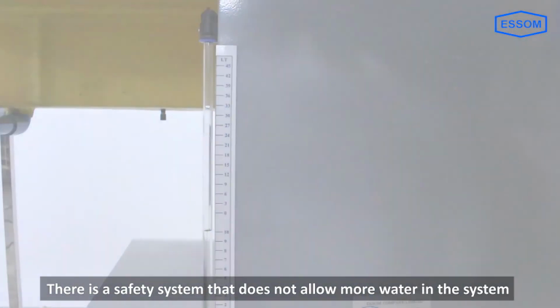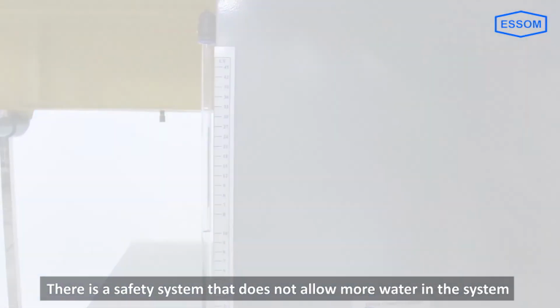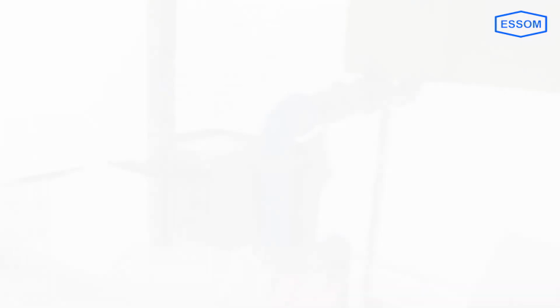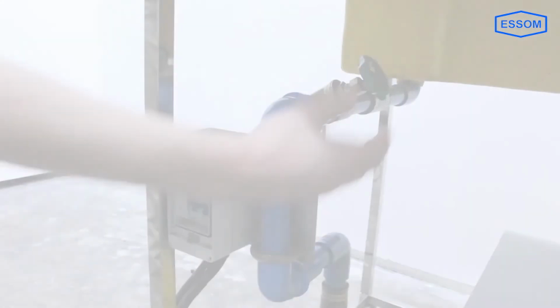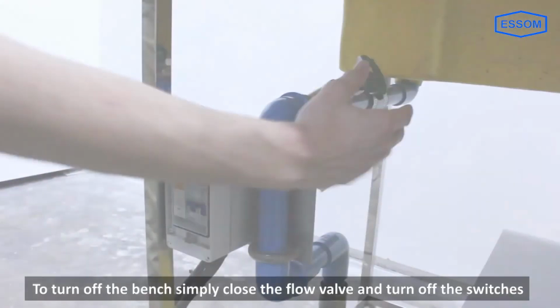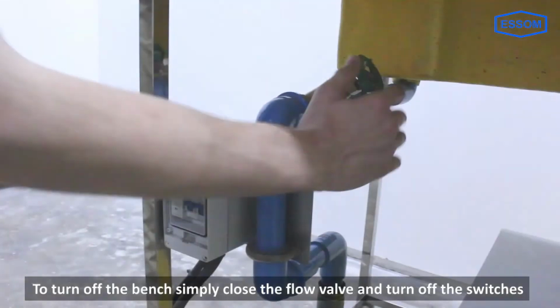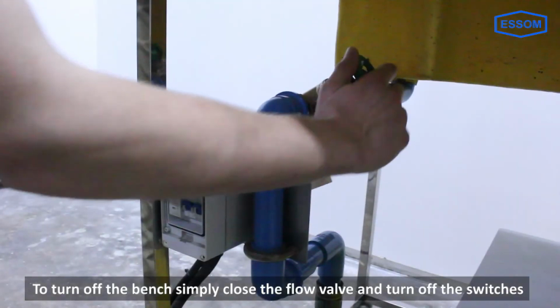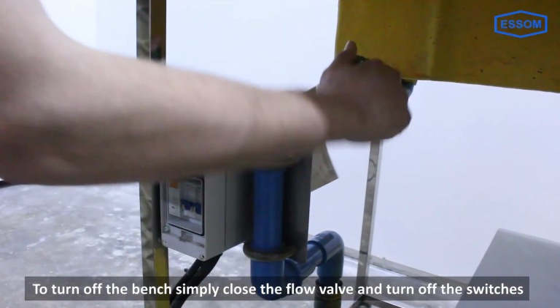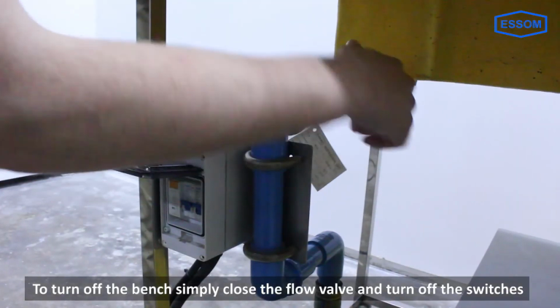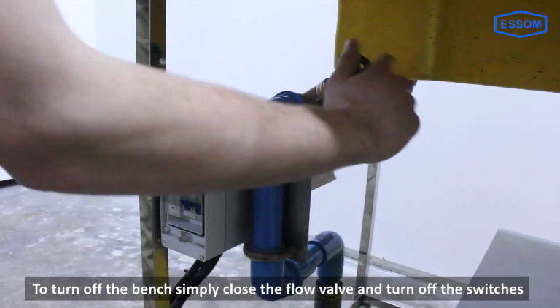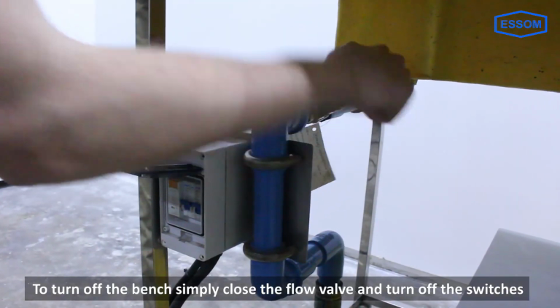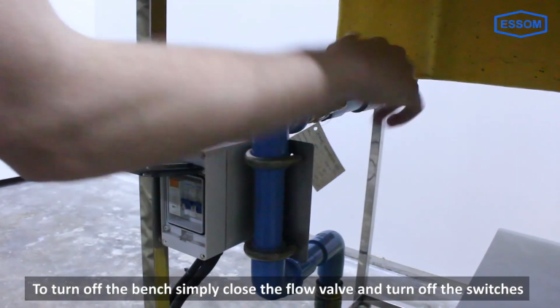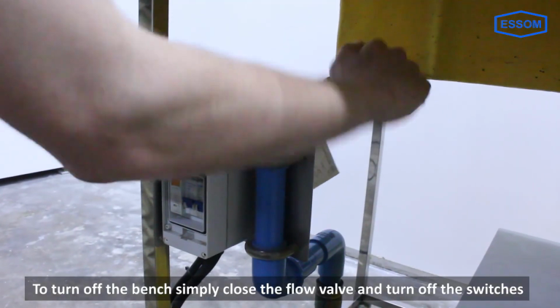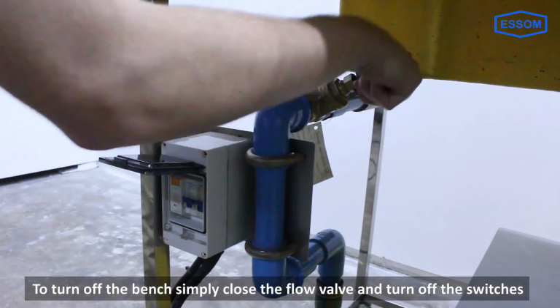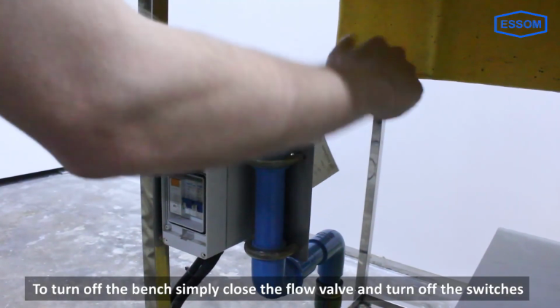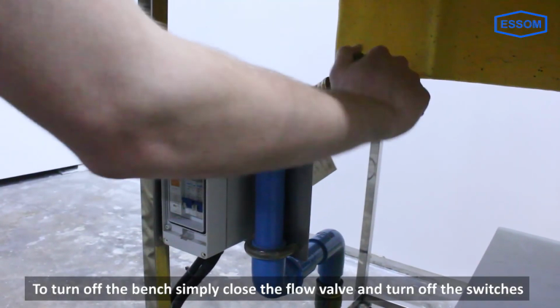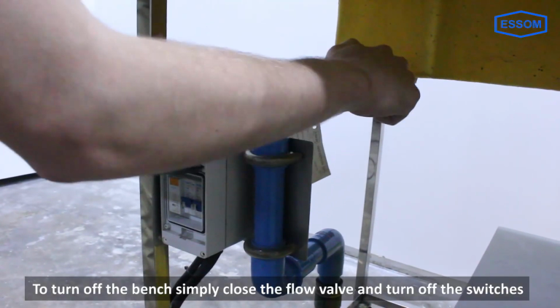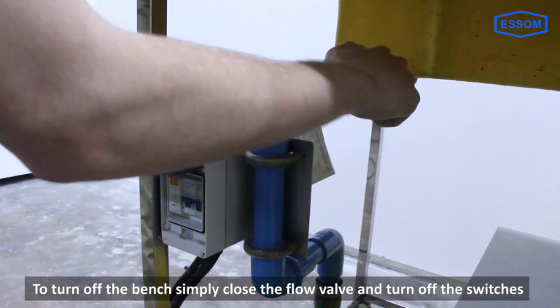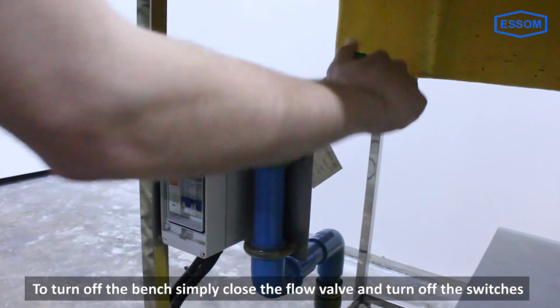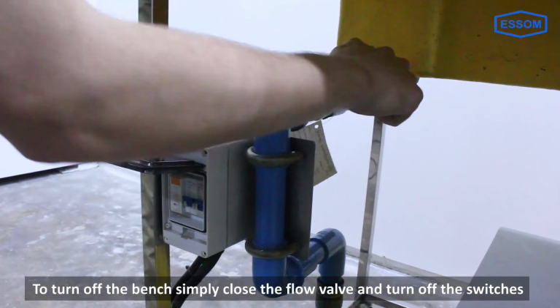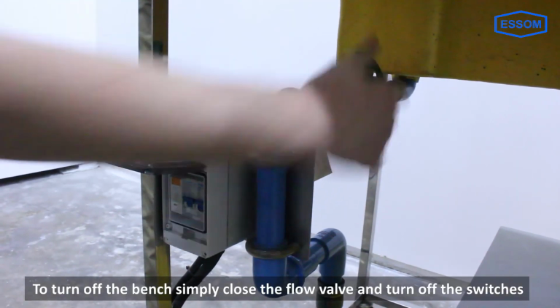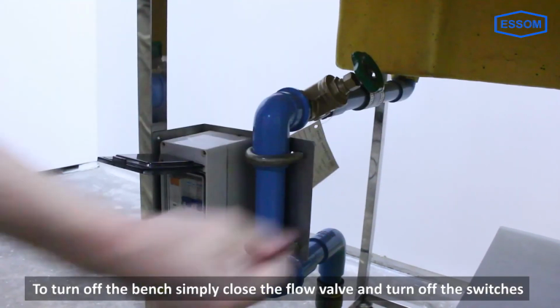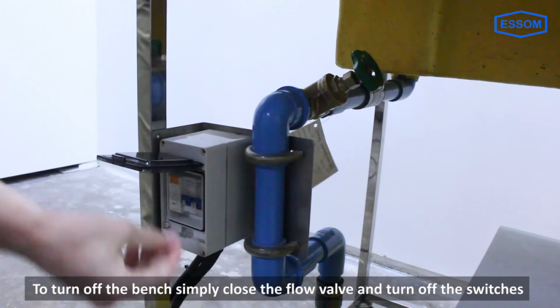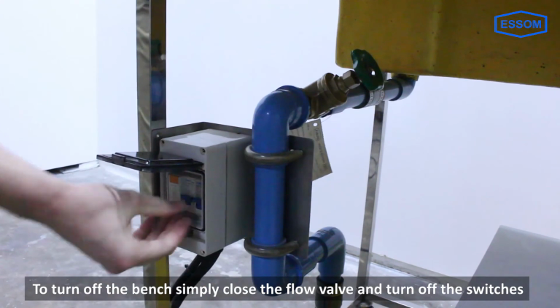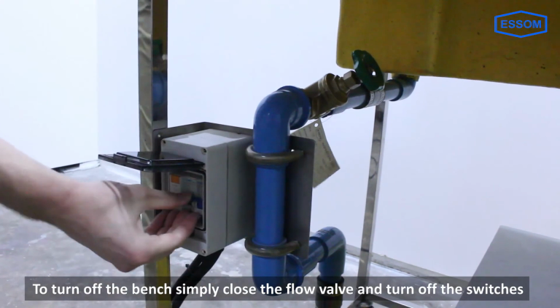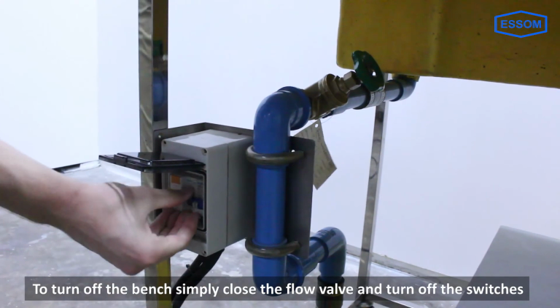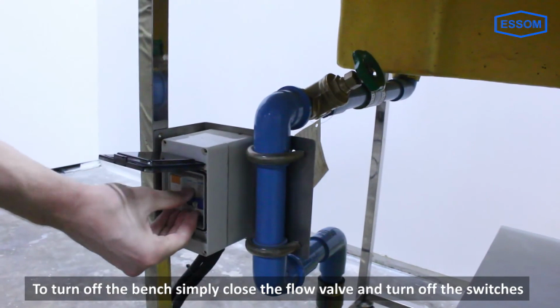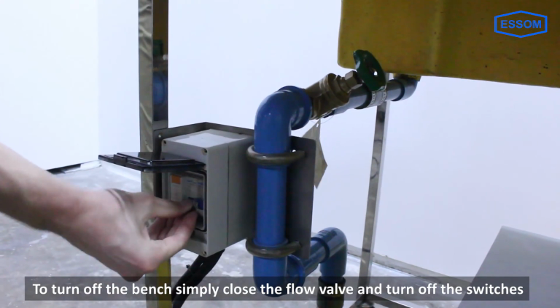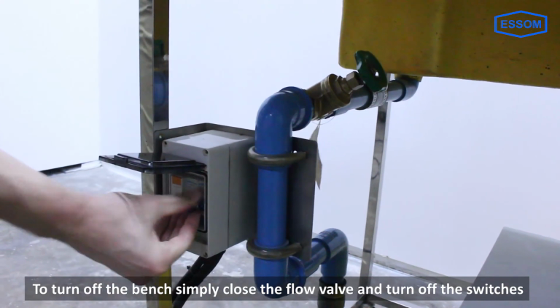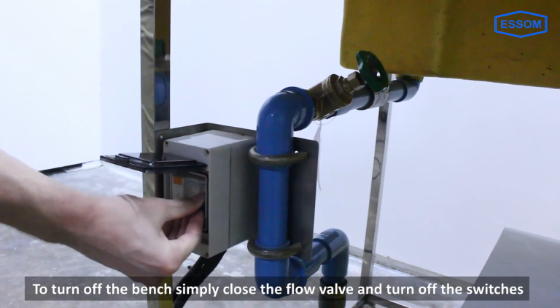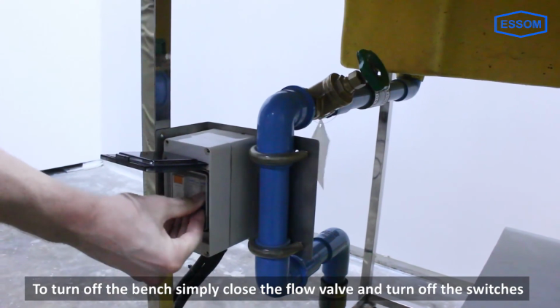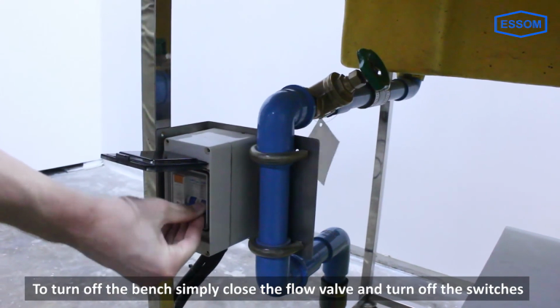If you turn off the bench, simply close the flow valve, turn off the switches, and leave it on the counters.